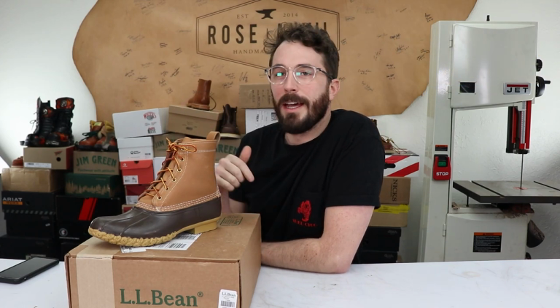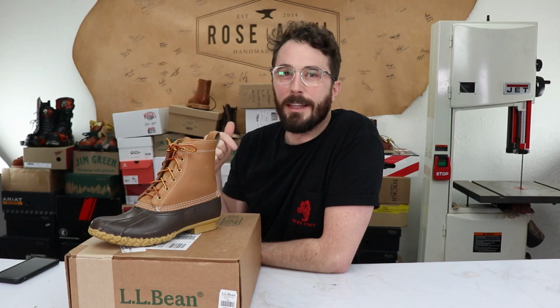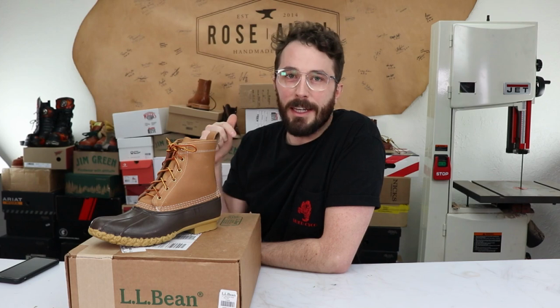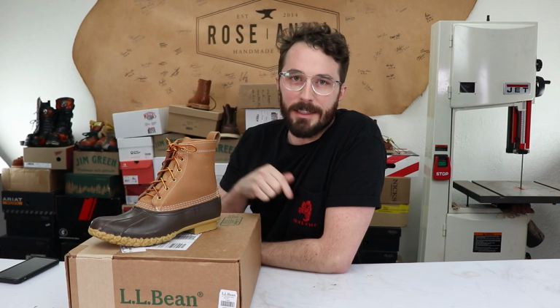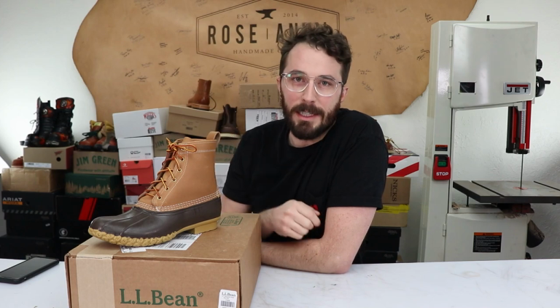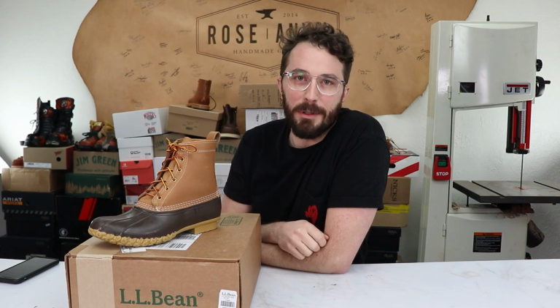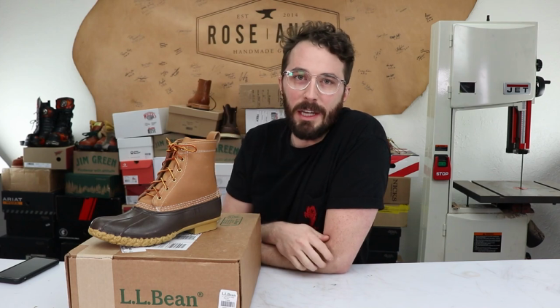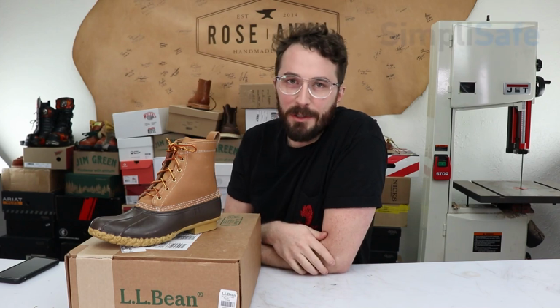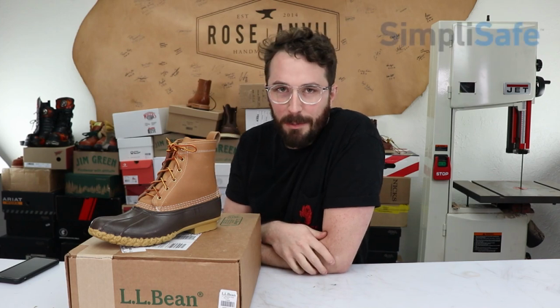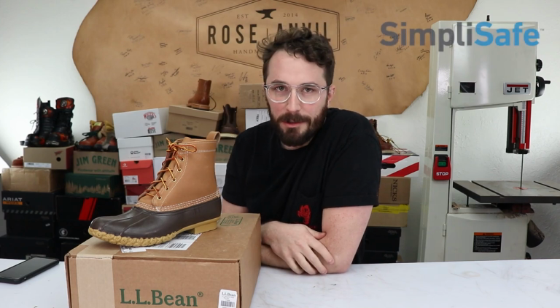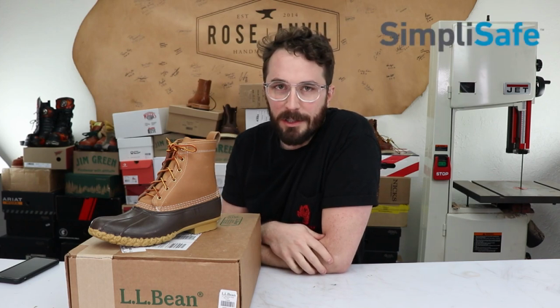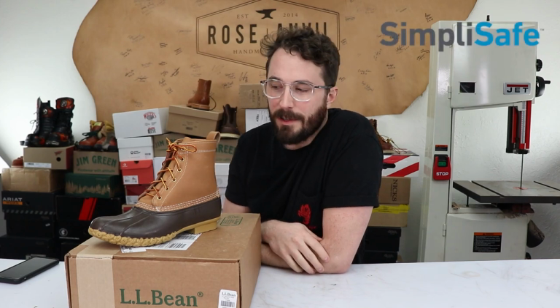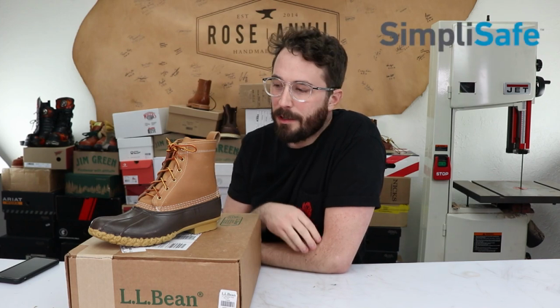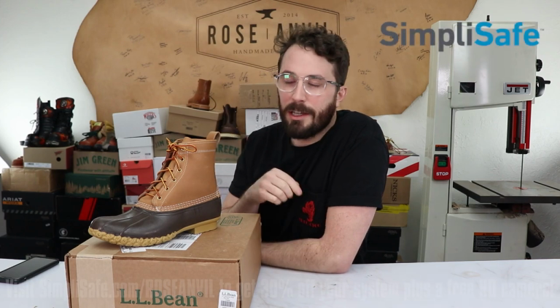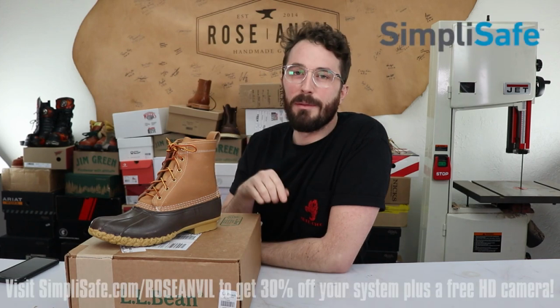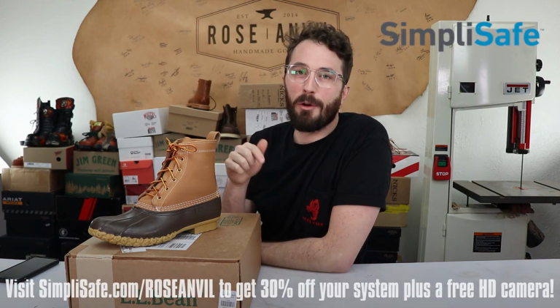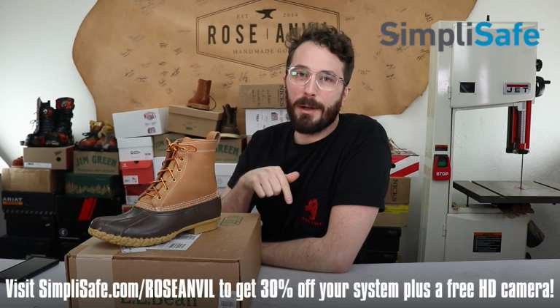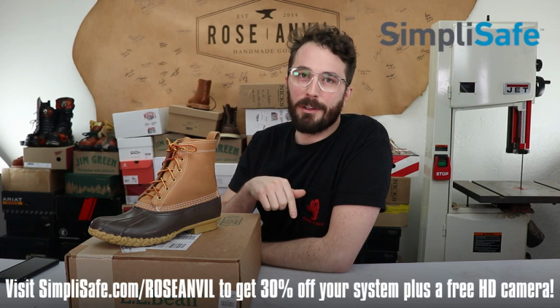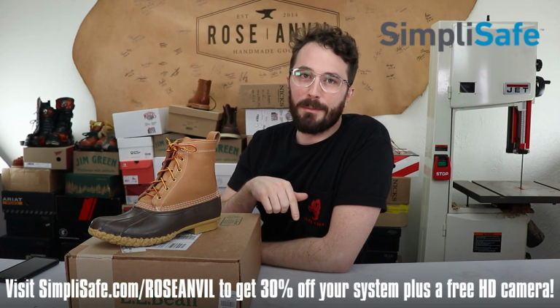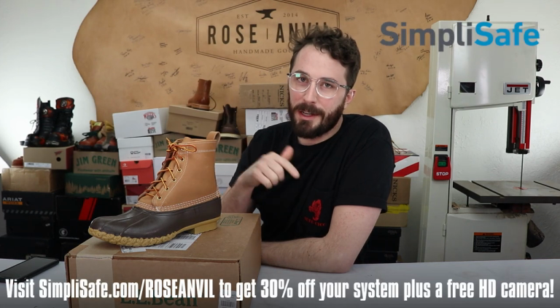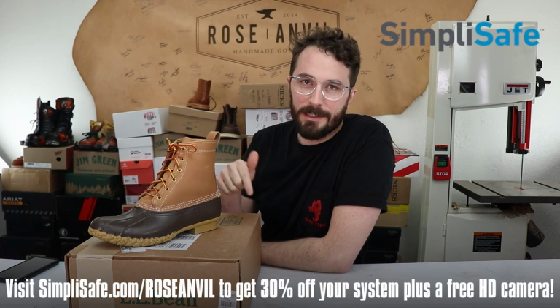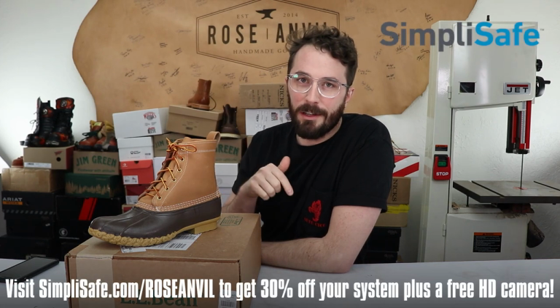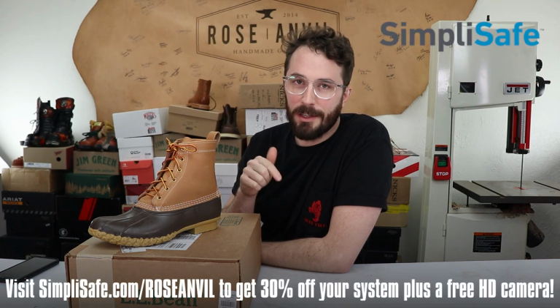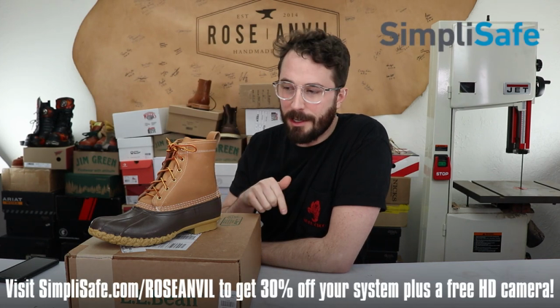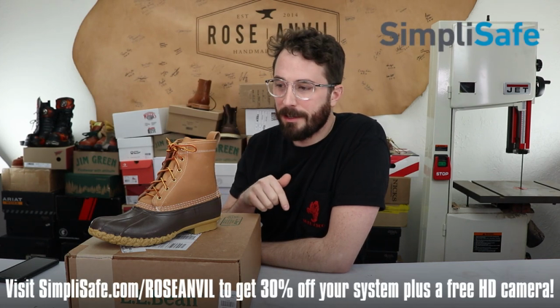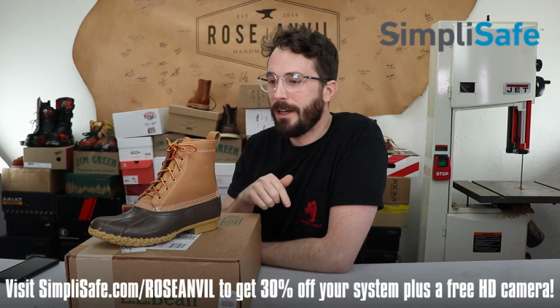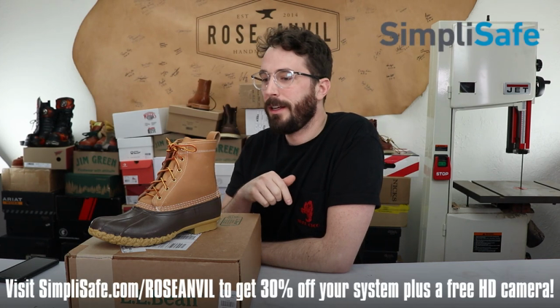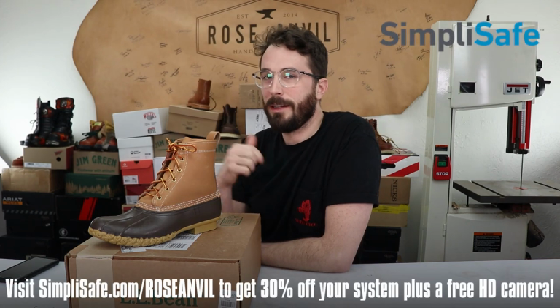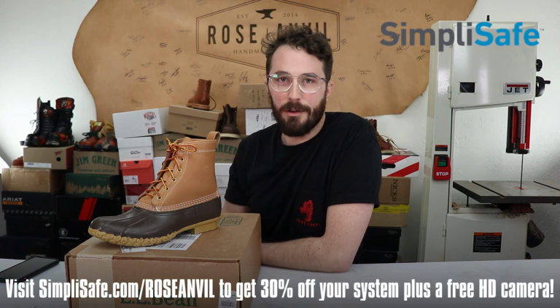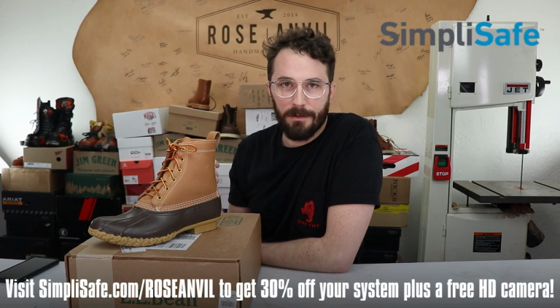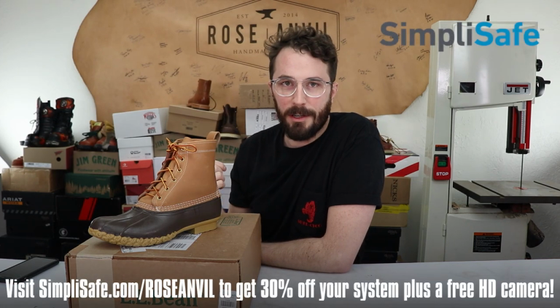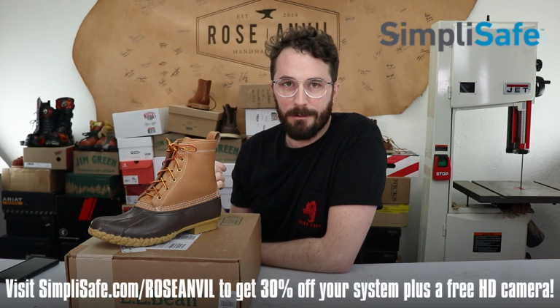Thanks to SimpliSafe for sponsoring this video. I'll tell you more about their best sale of the year later in the video.